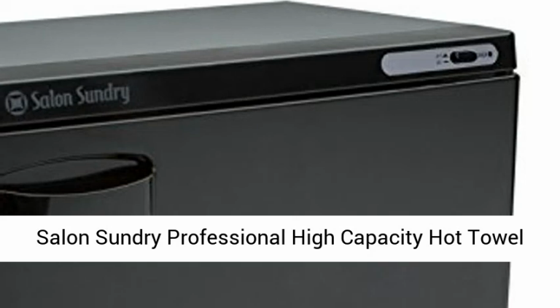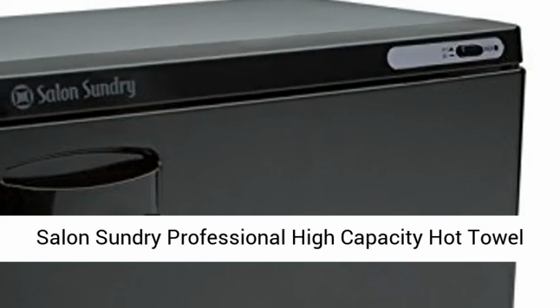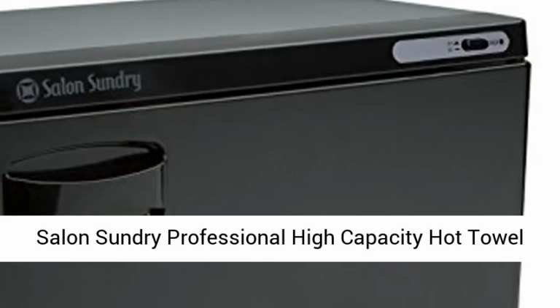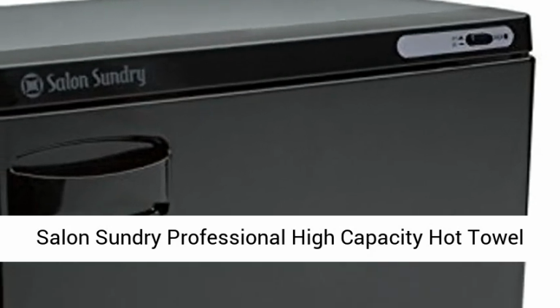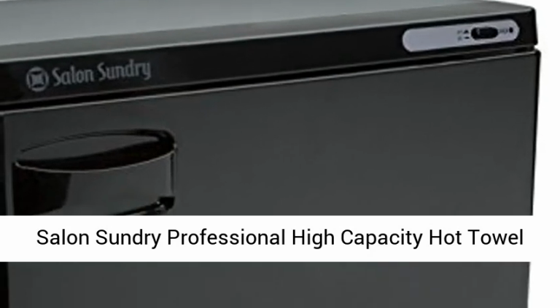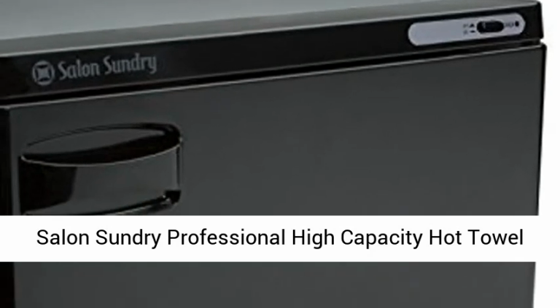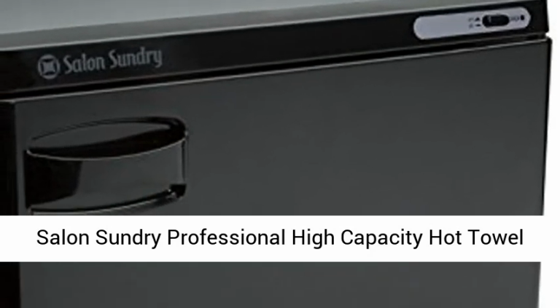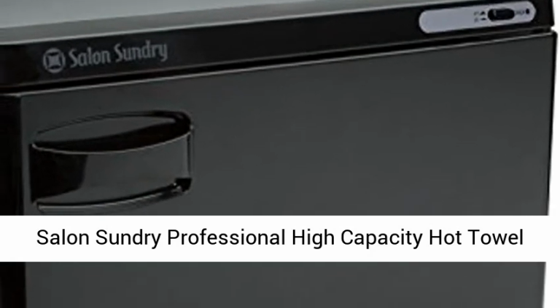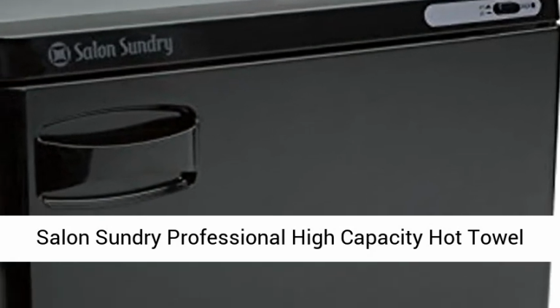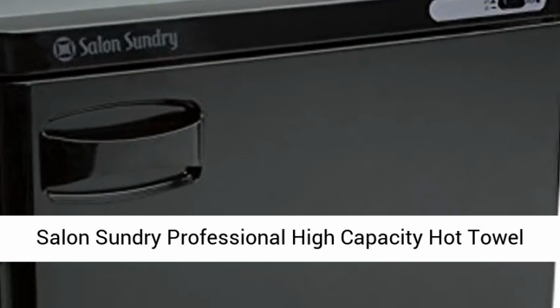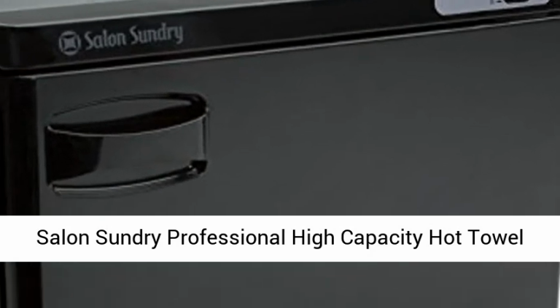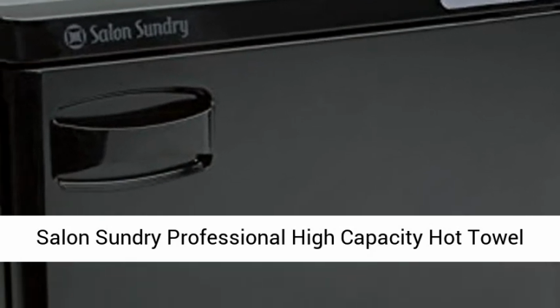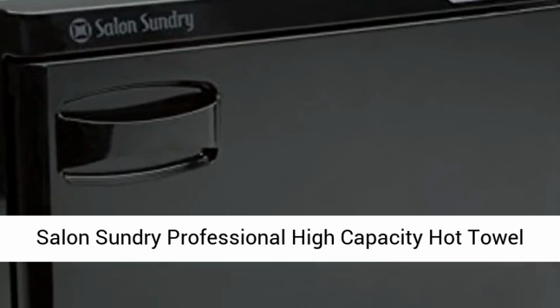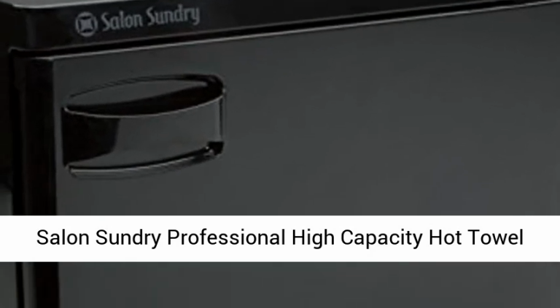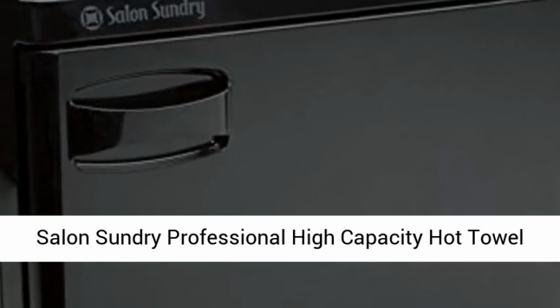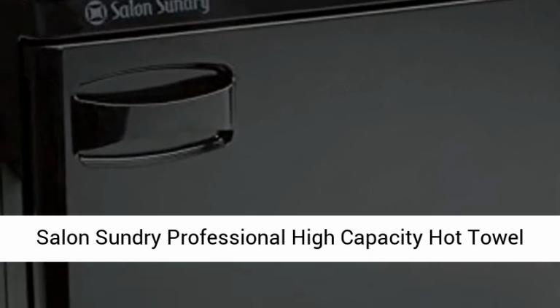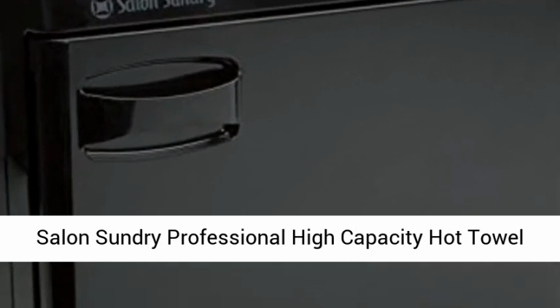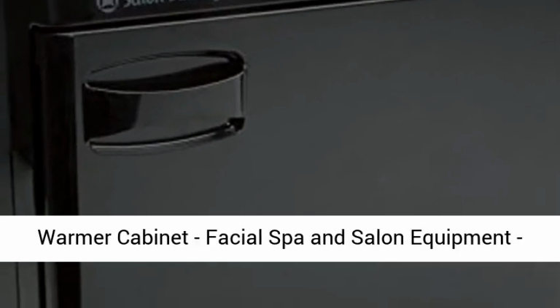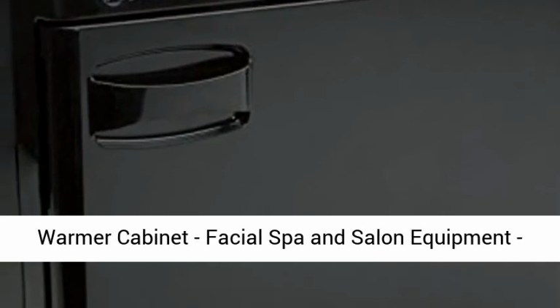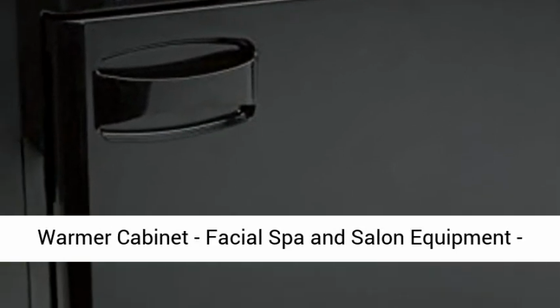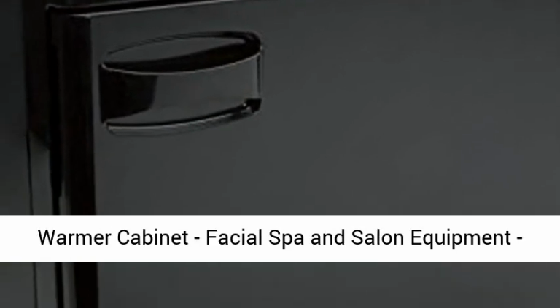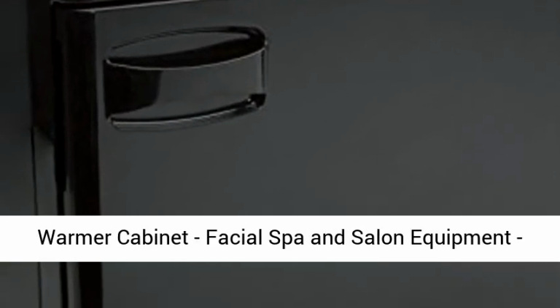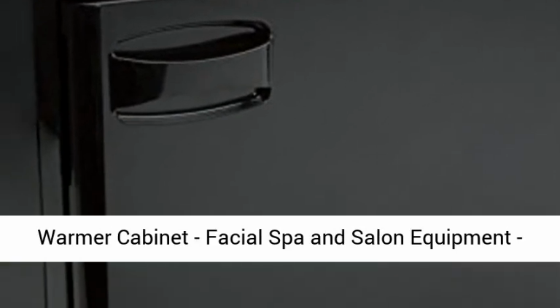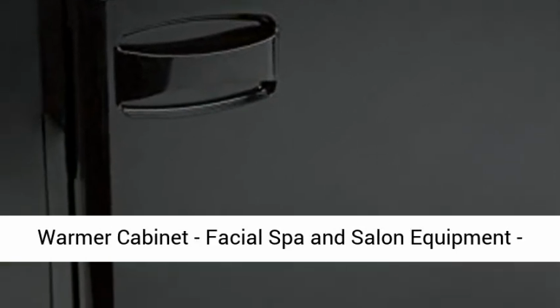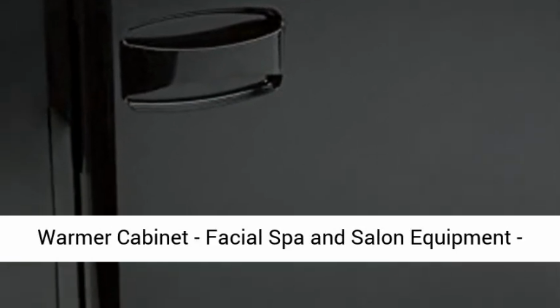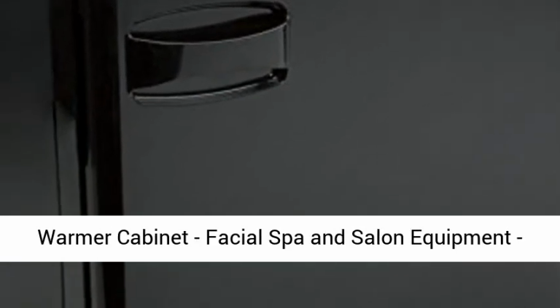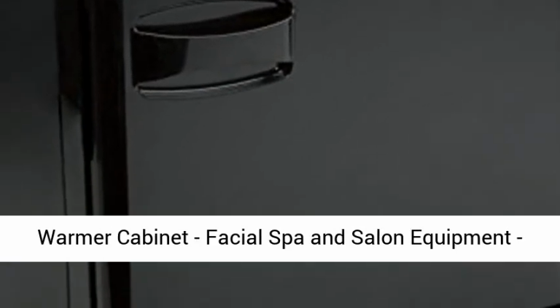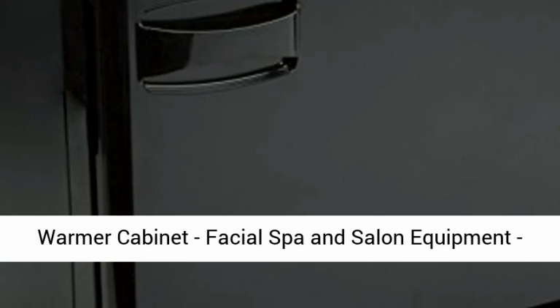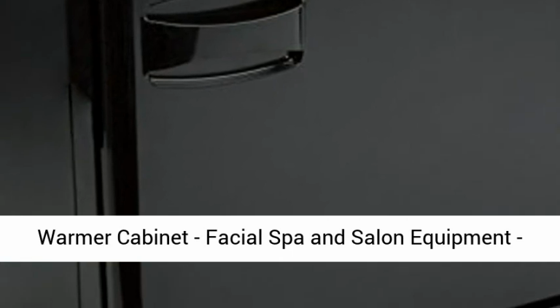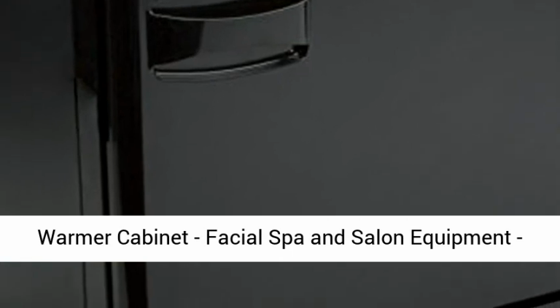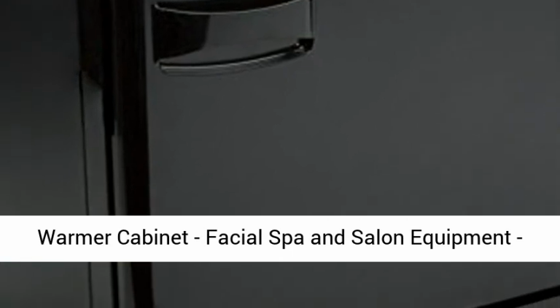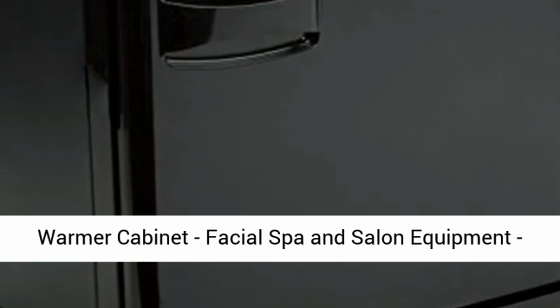Salon Sundry Professional High Capacity Hot Towel Warmer Cabinet, Facial Spa and Salon Equipment, Black.